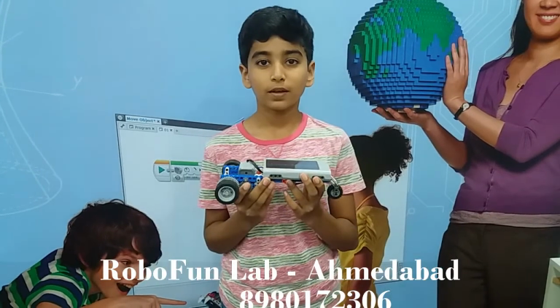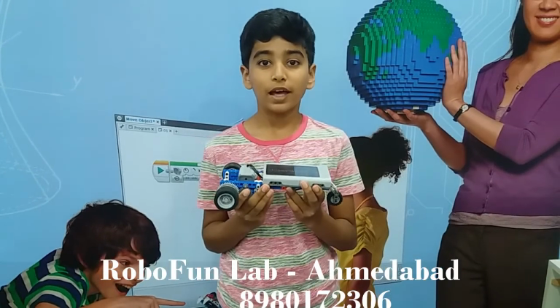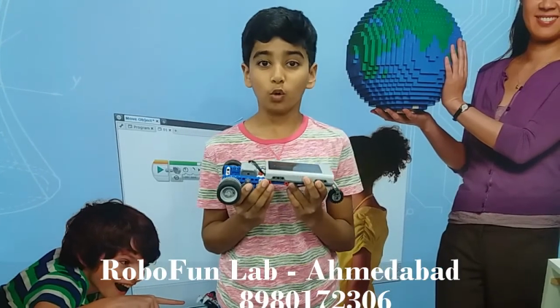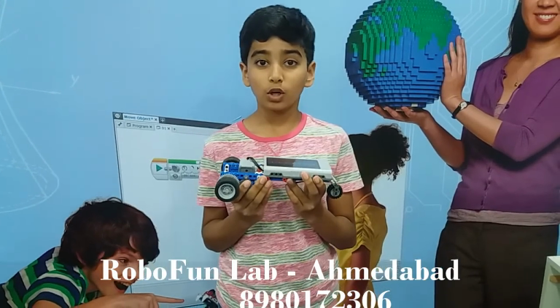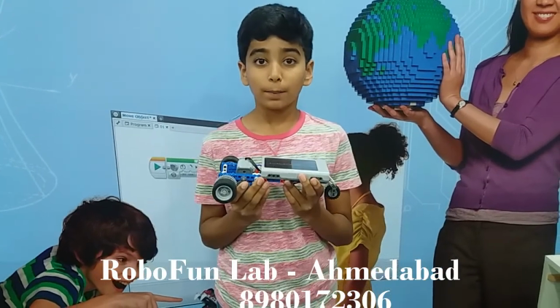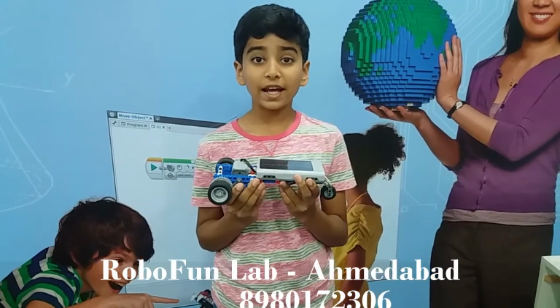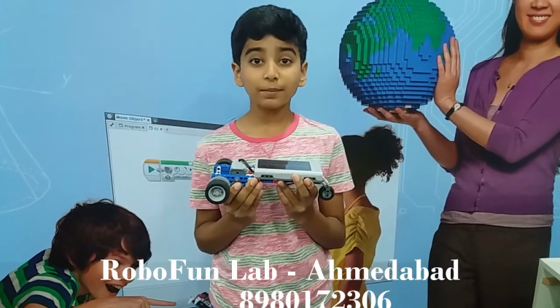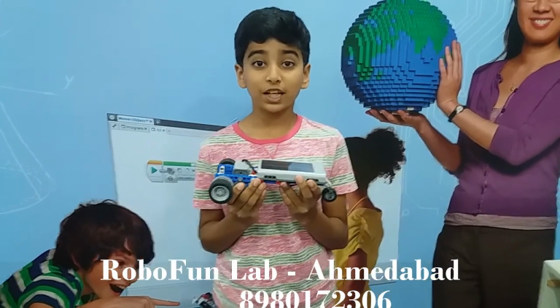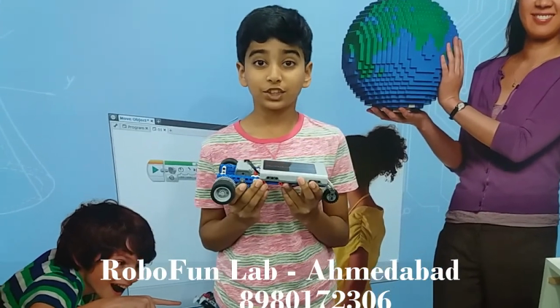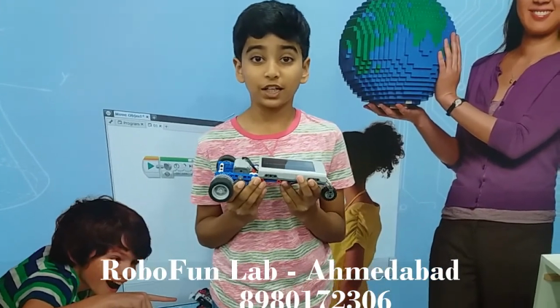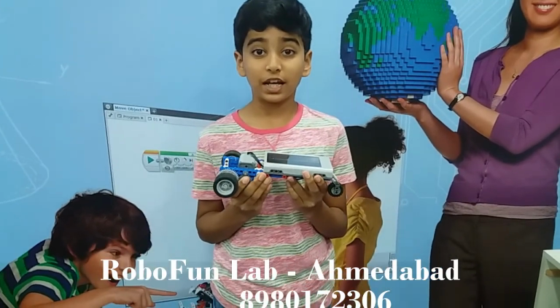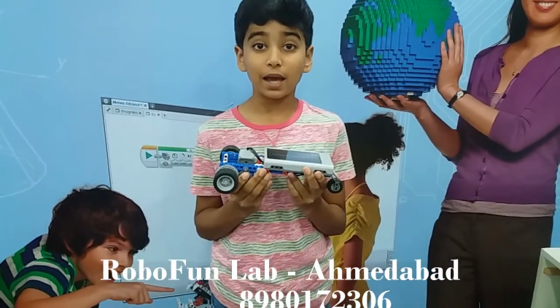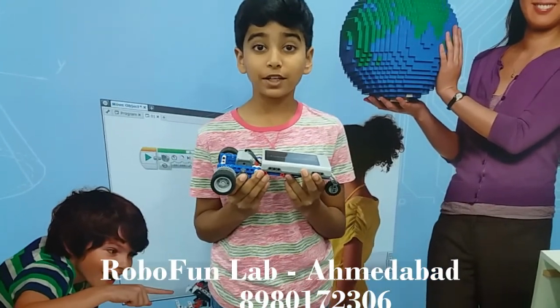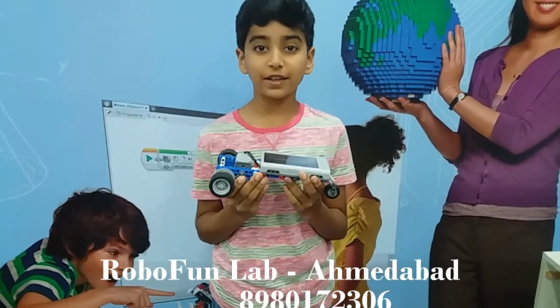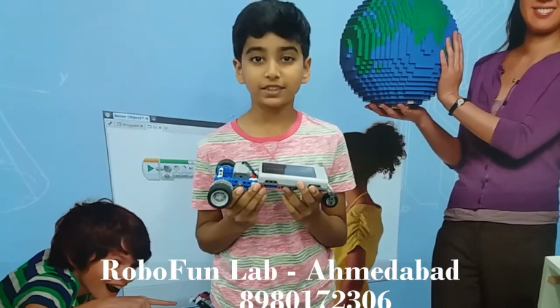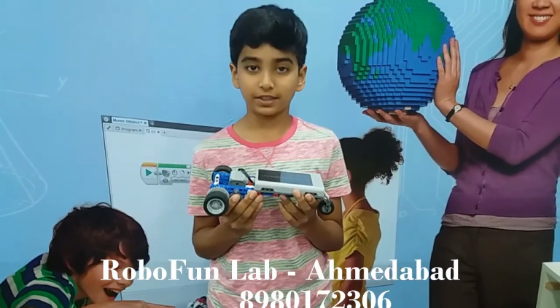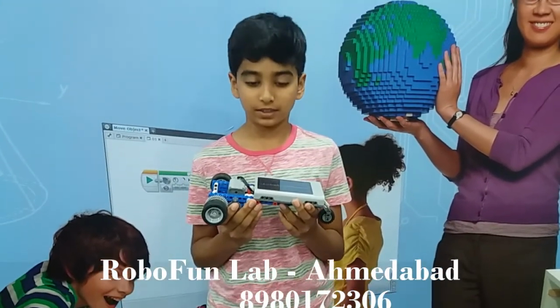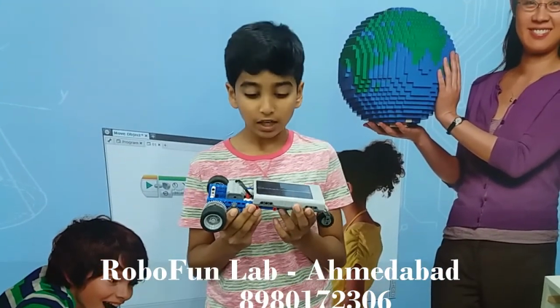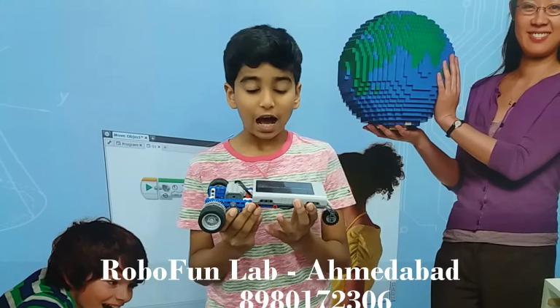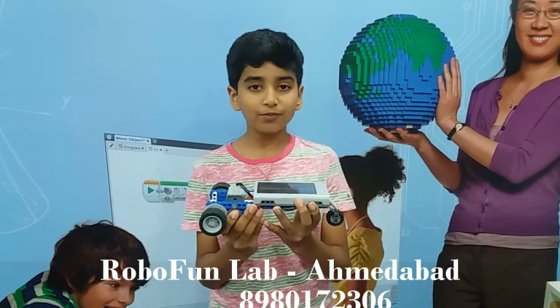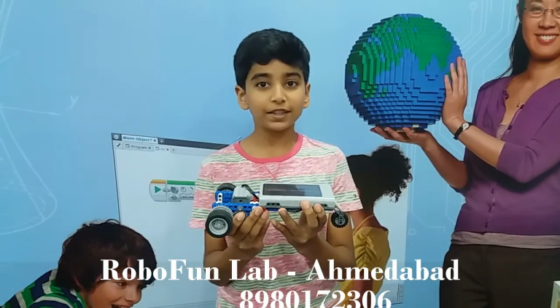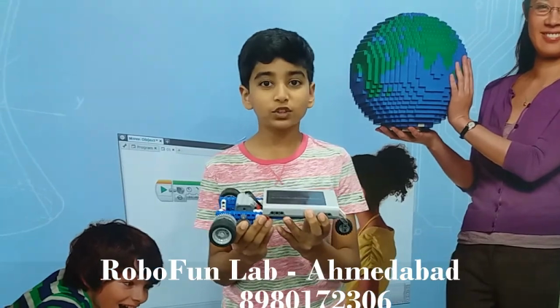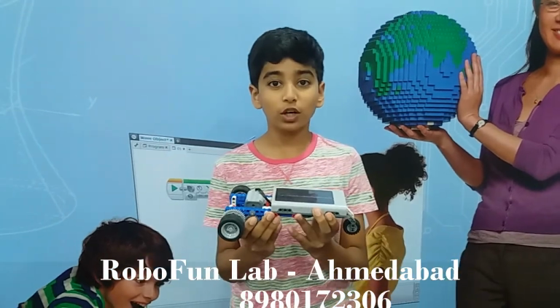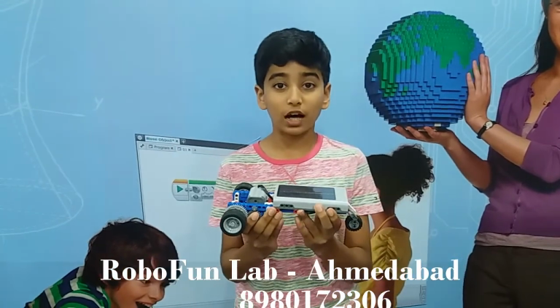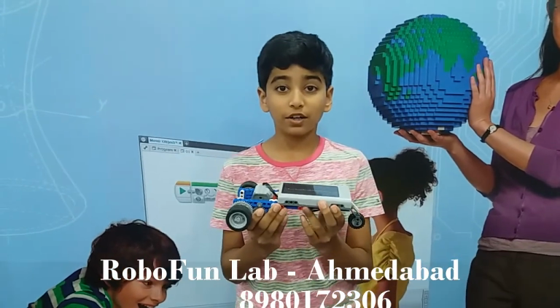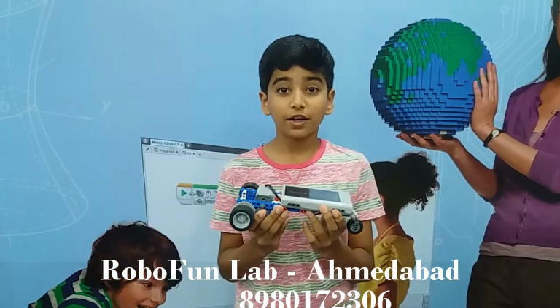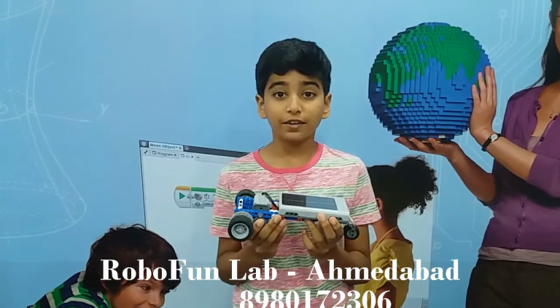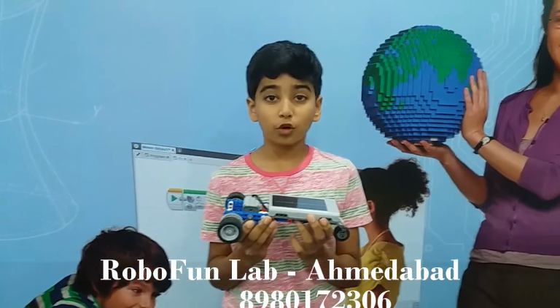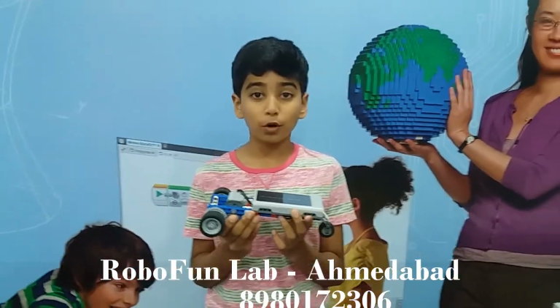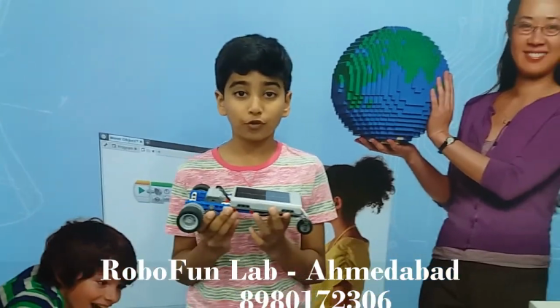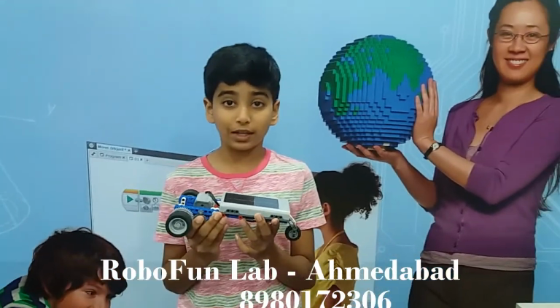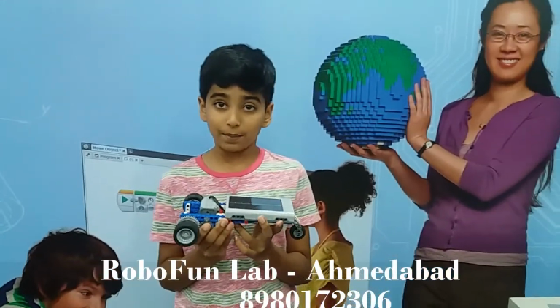Hello, my name is Lakshiraj and I am in grade 6. I made this solar tower in RoboFun Lab.